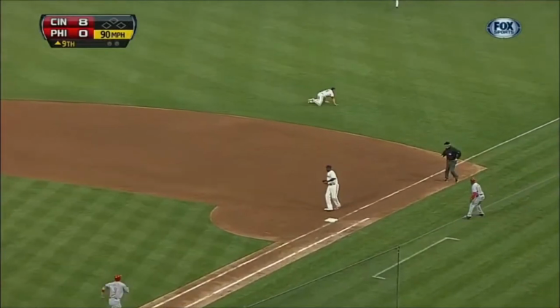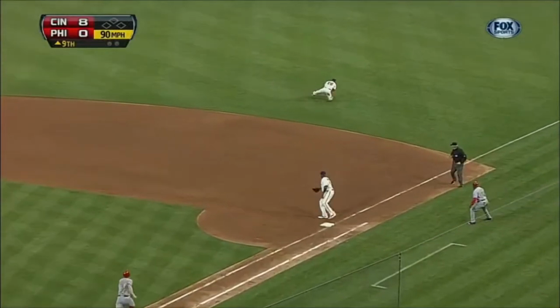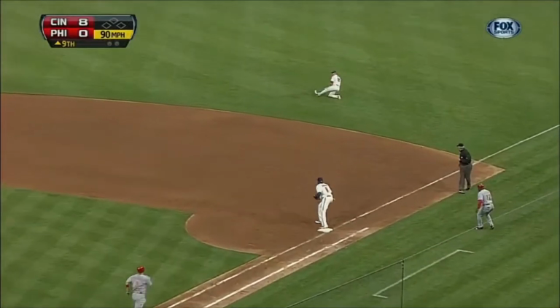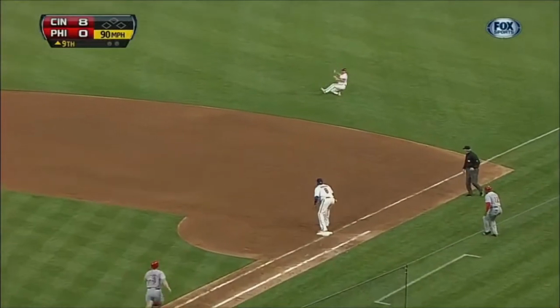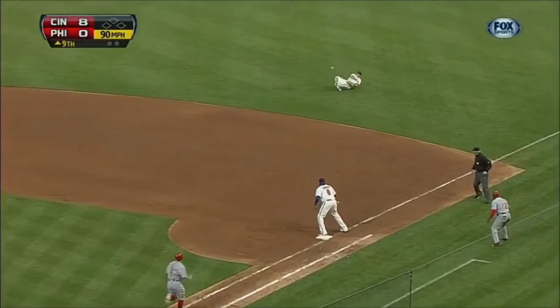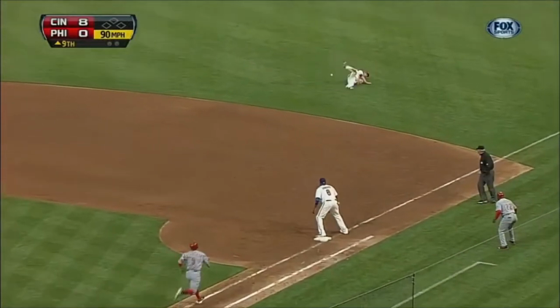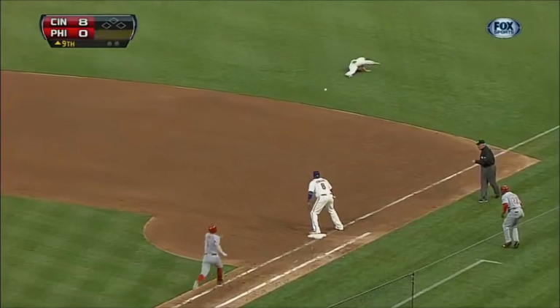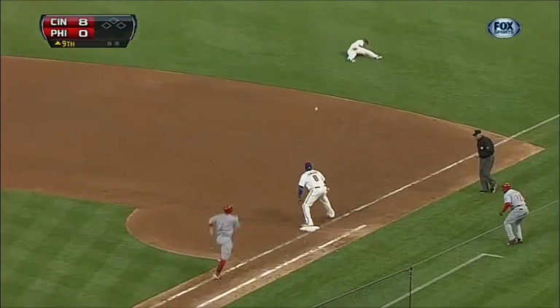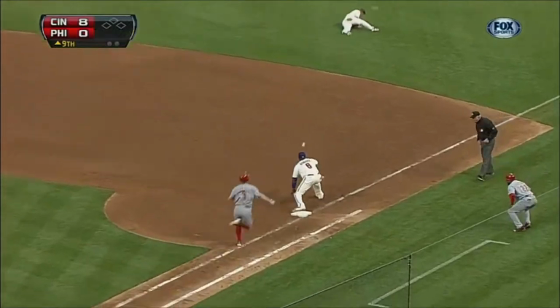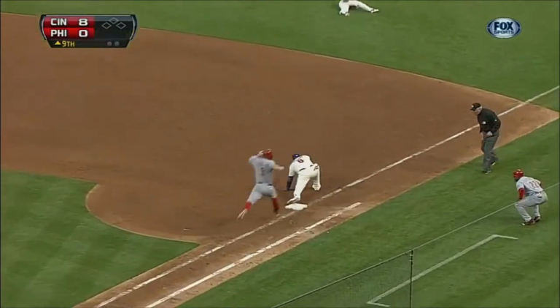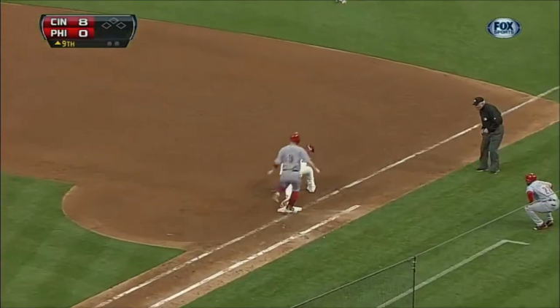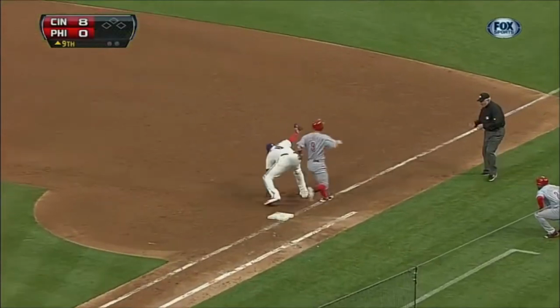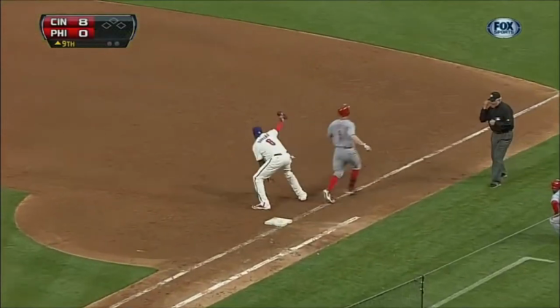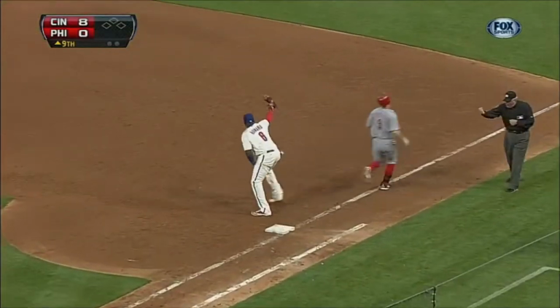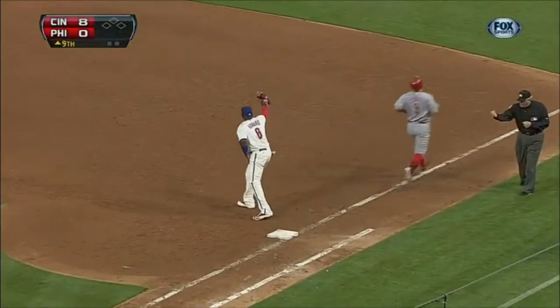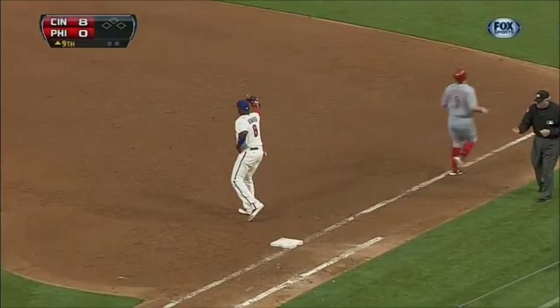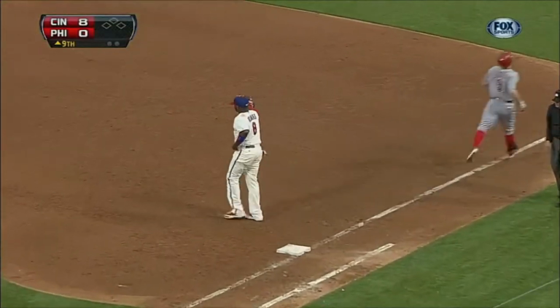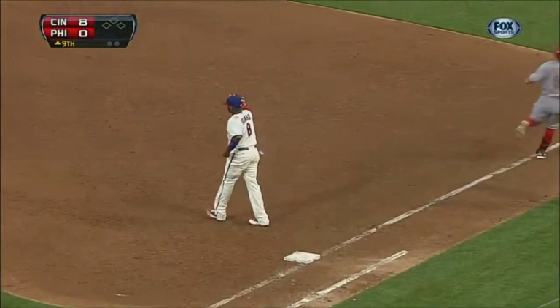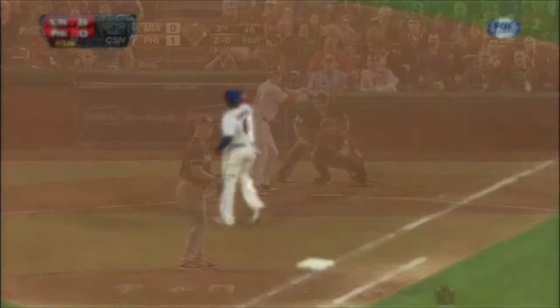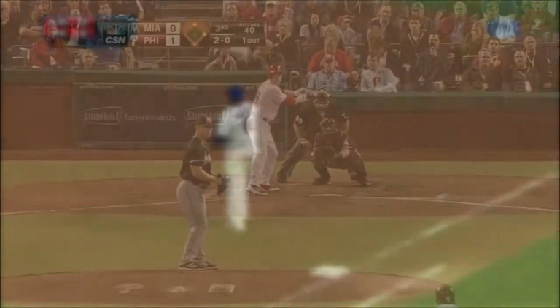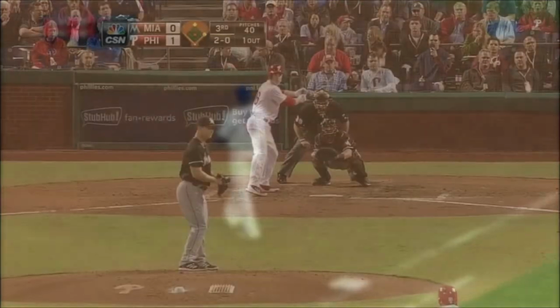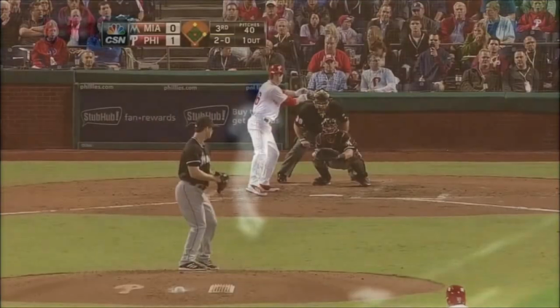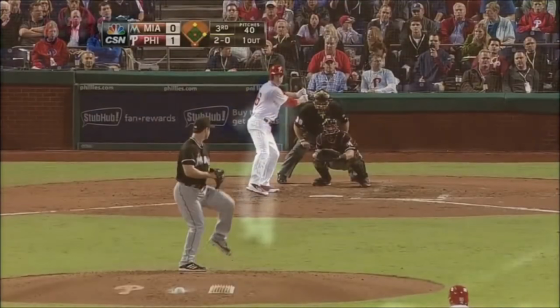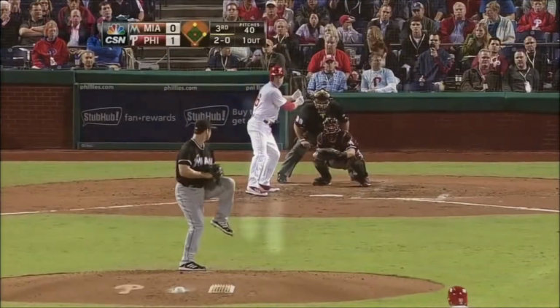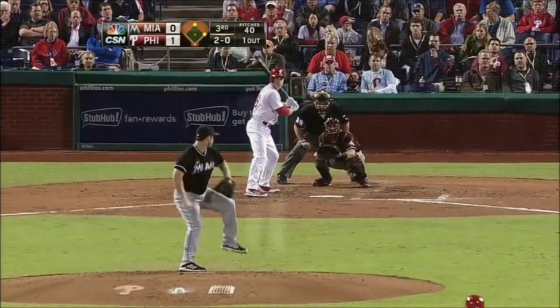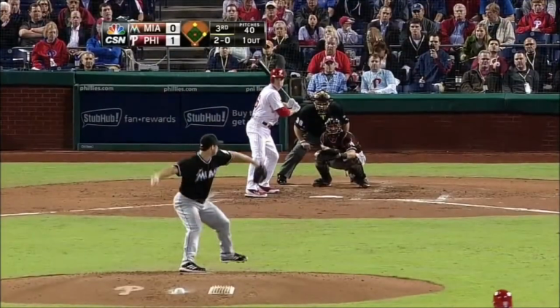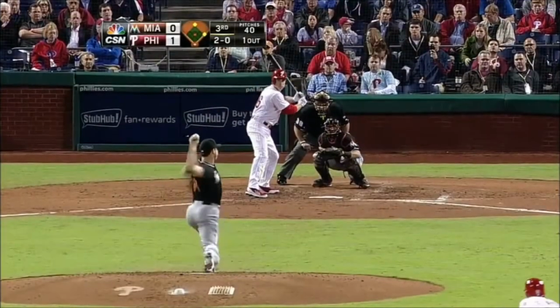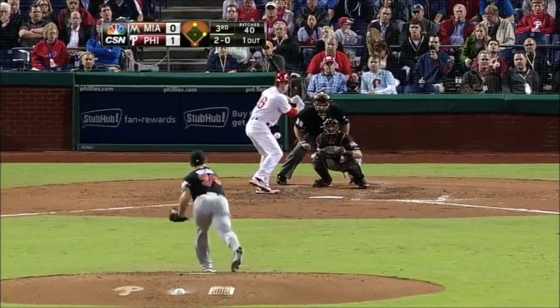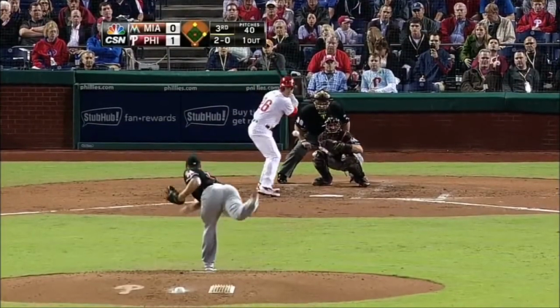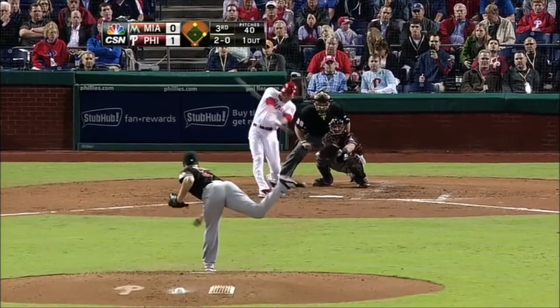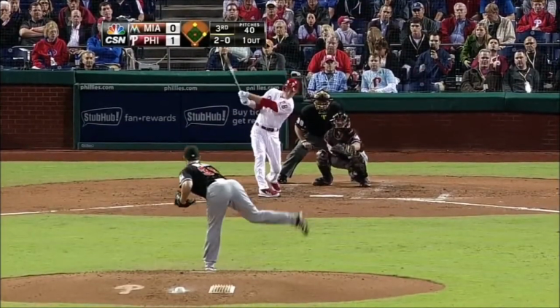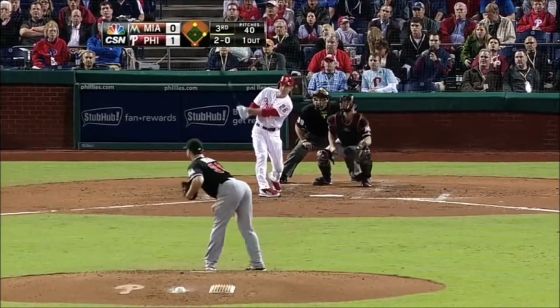Diving play by Utley — and what a play by Chase Utley.